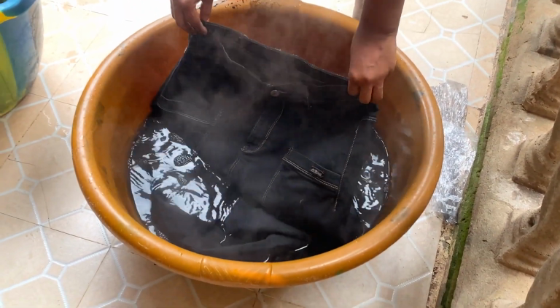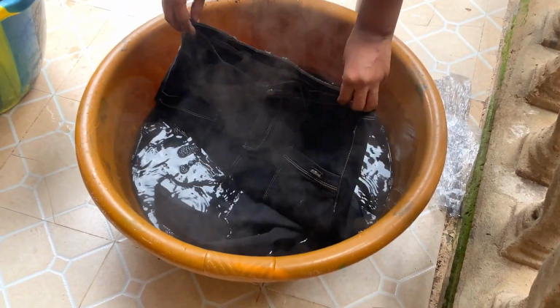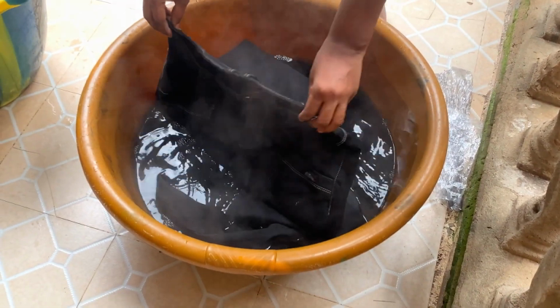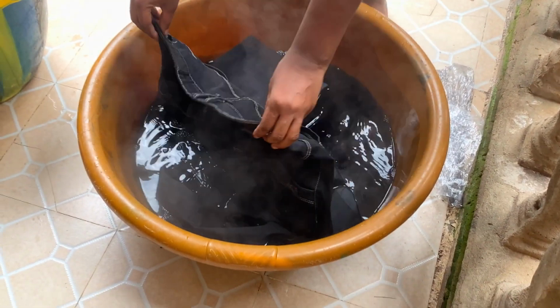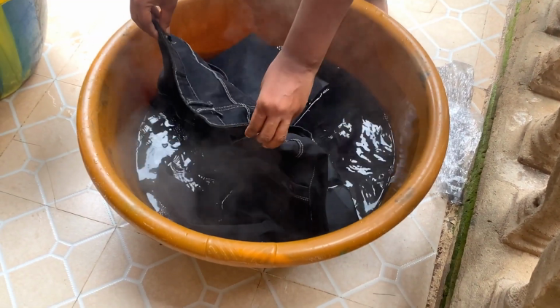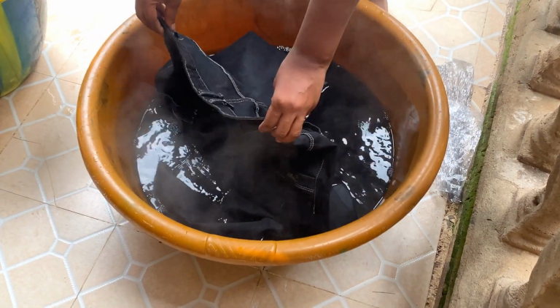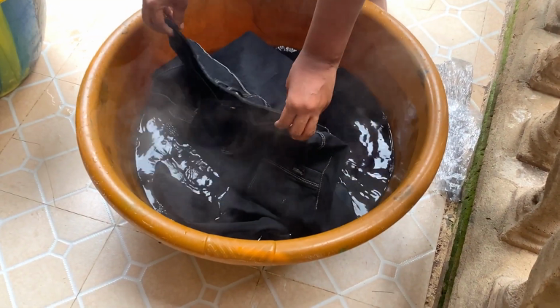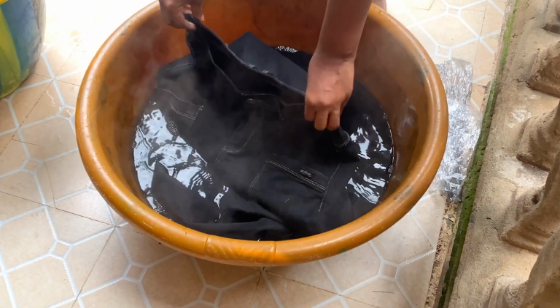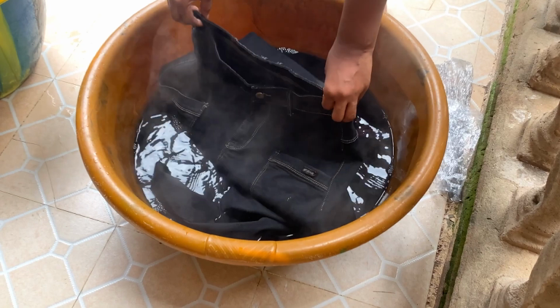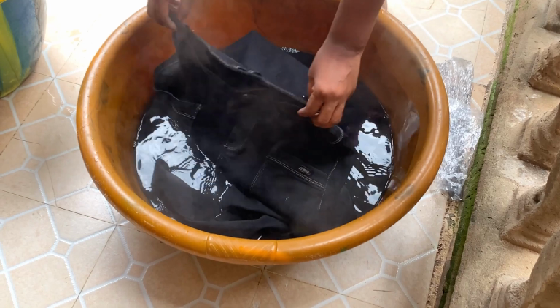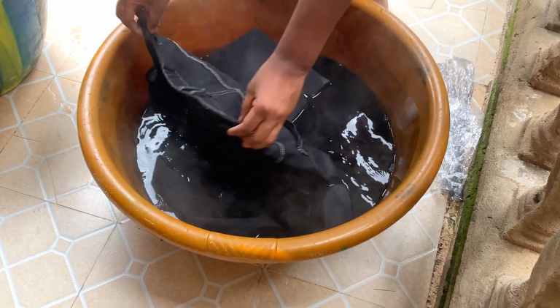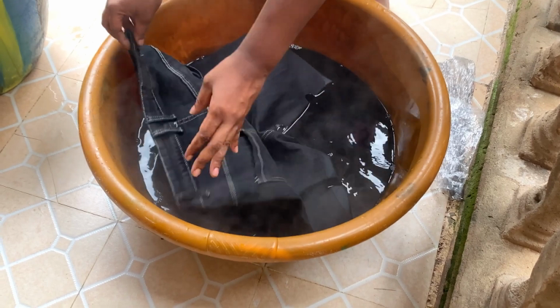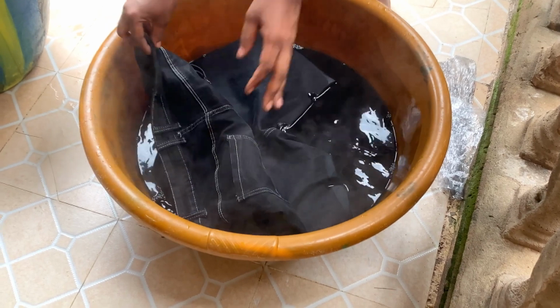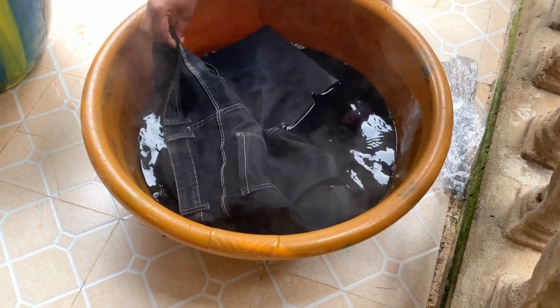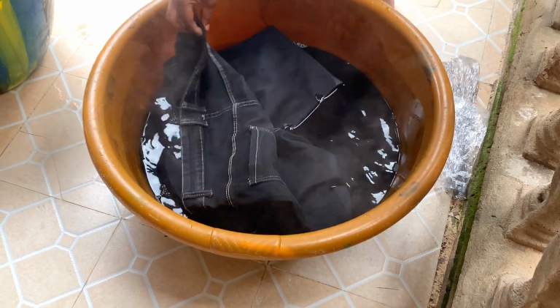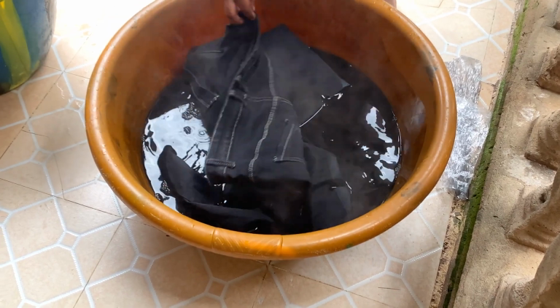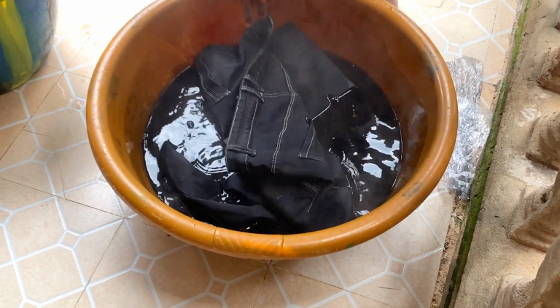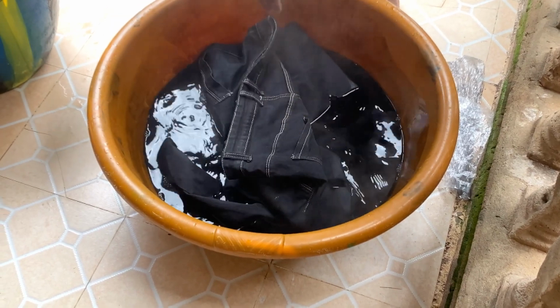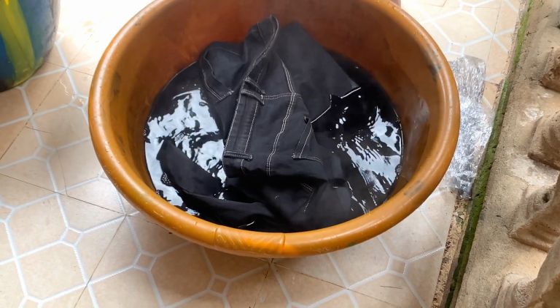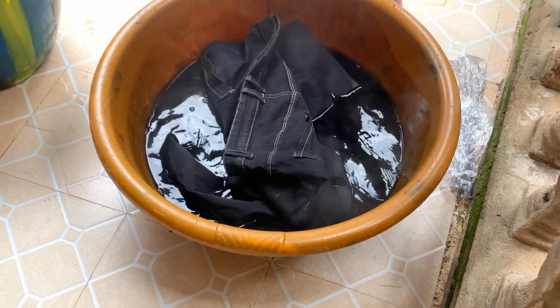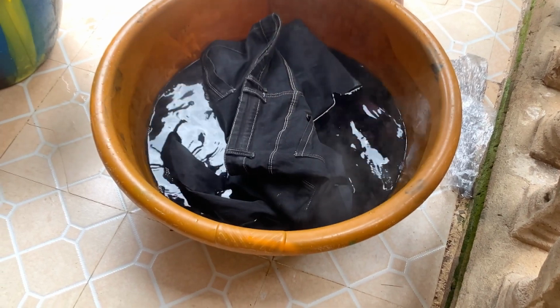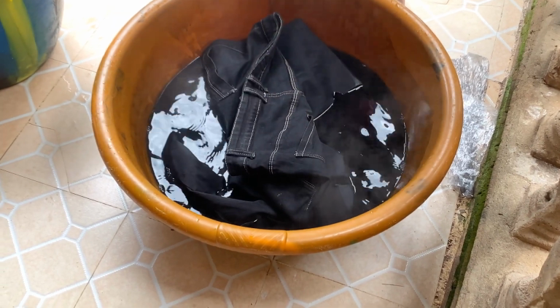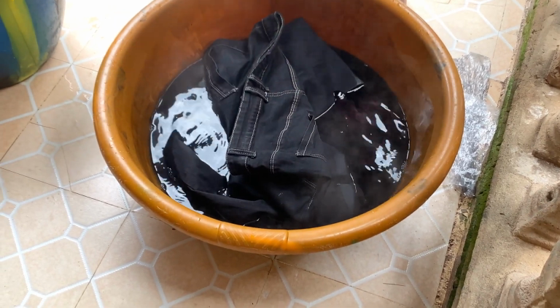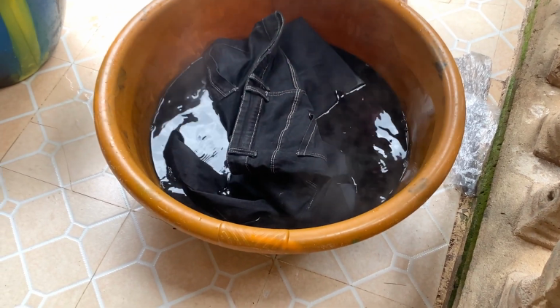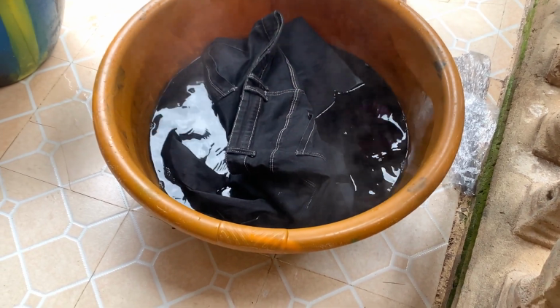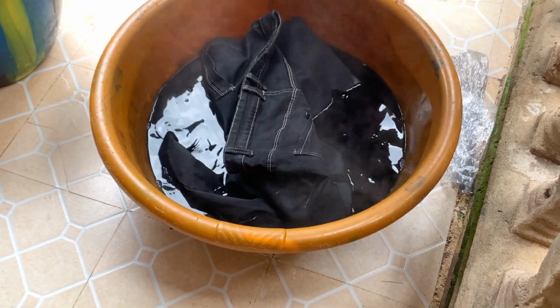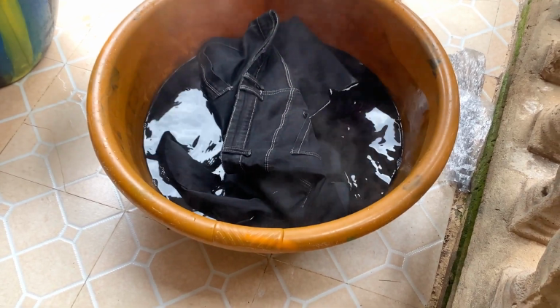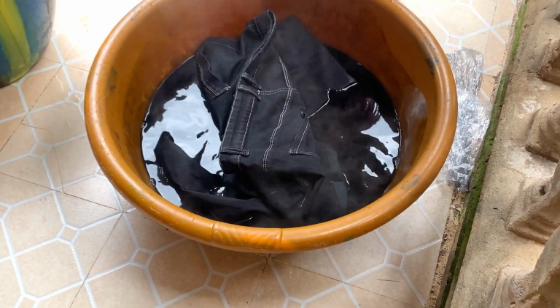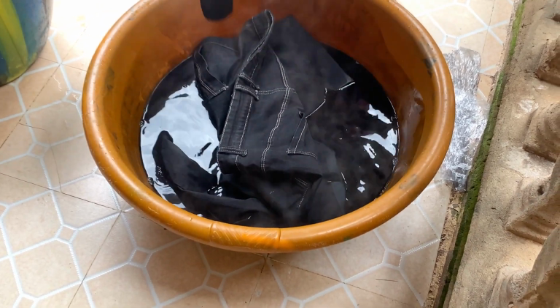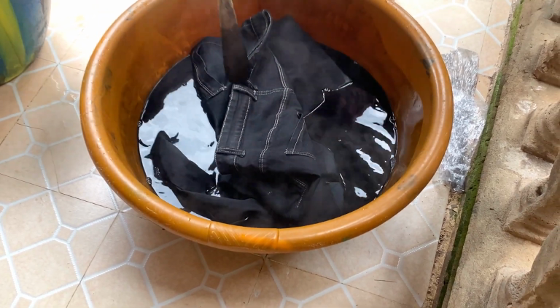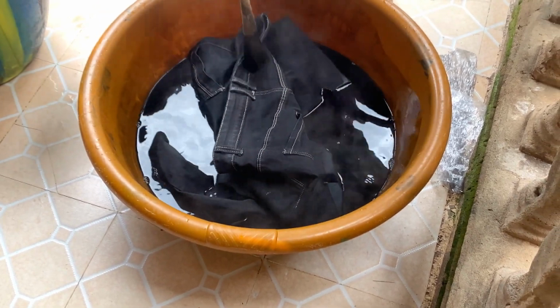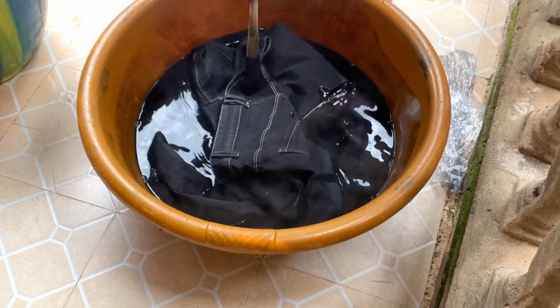So I decided to come outside and do this mixture. I'm going to put all the trousers inside and make sure that the trousers are well covered with the product.